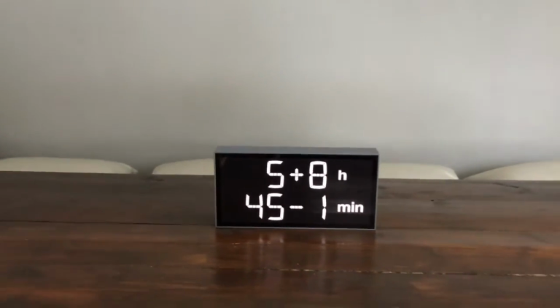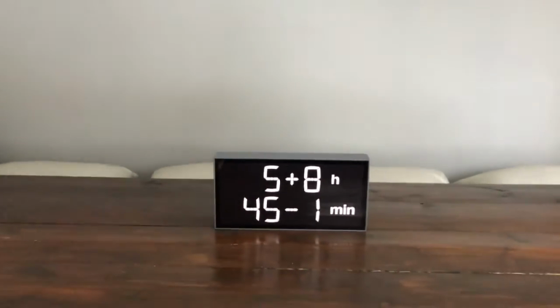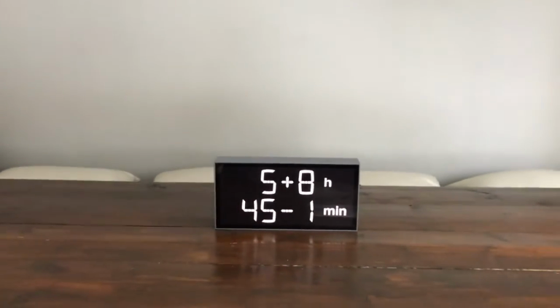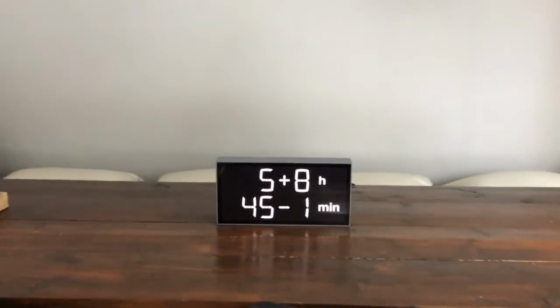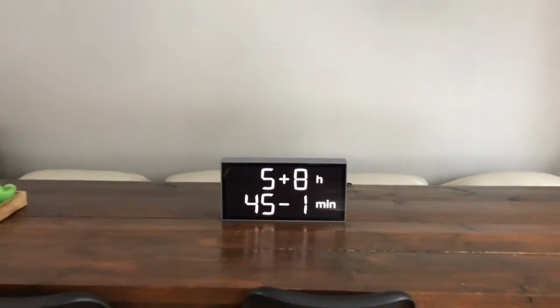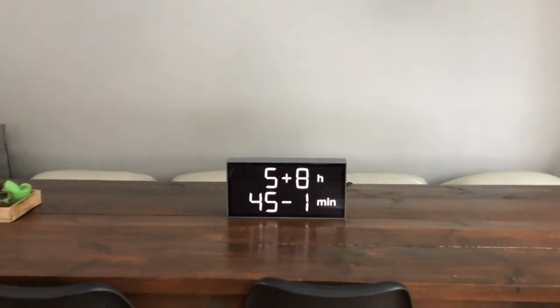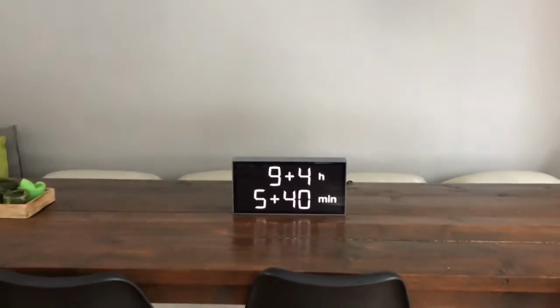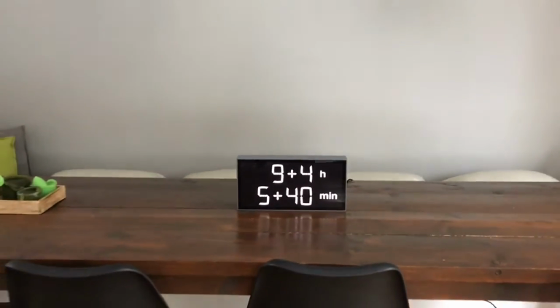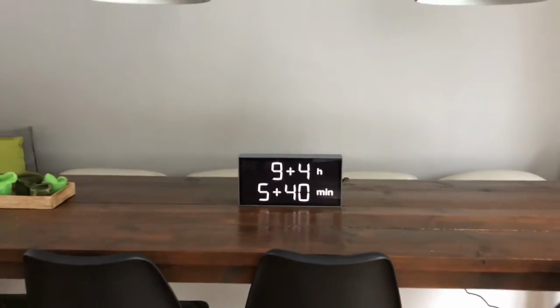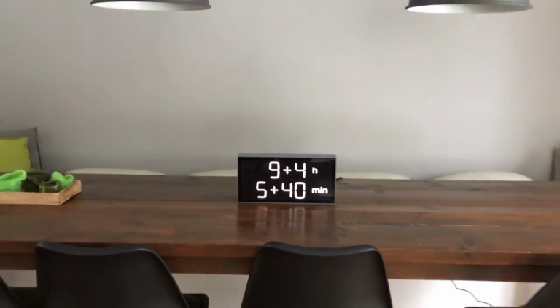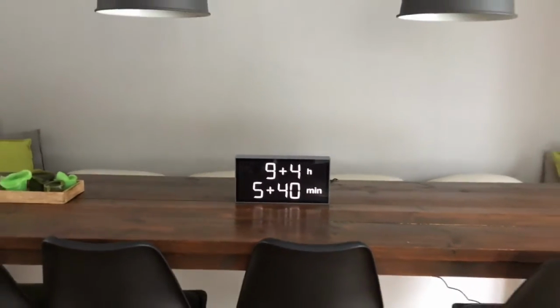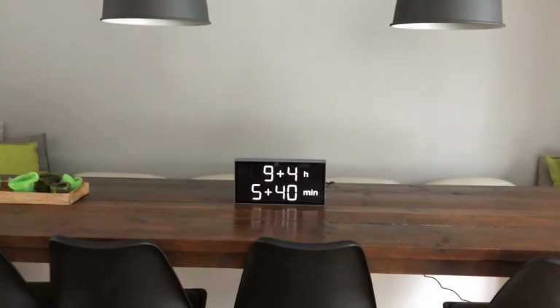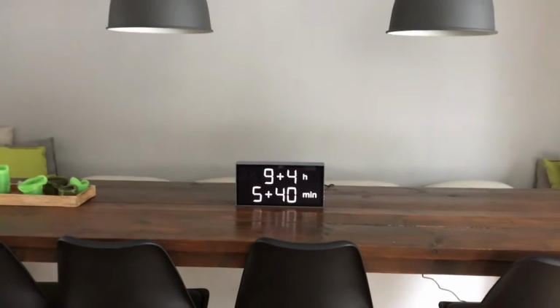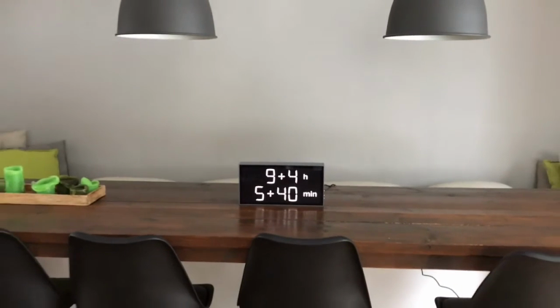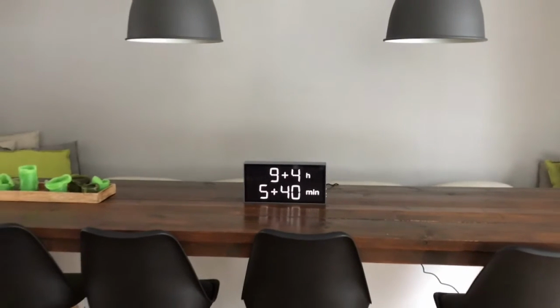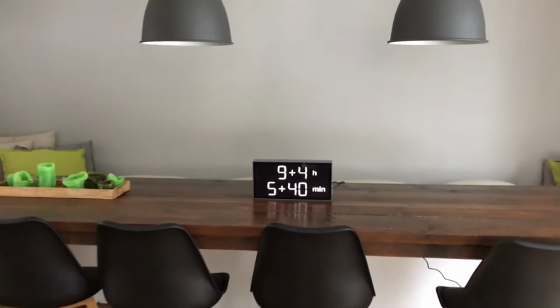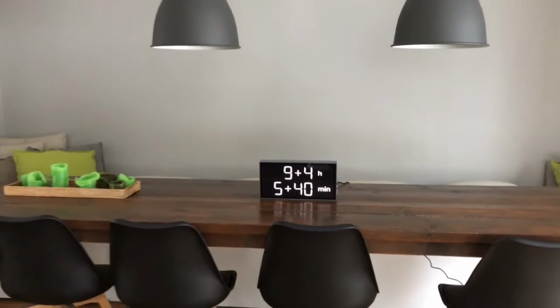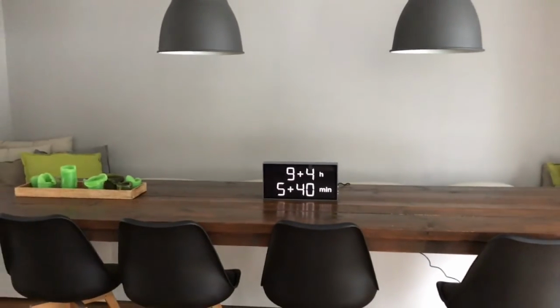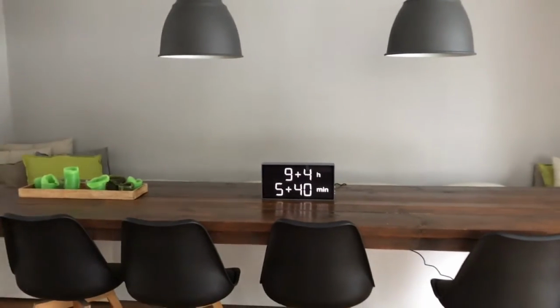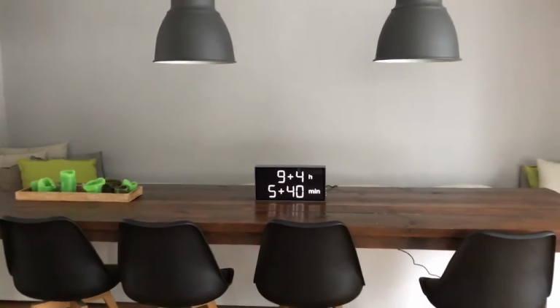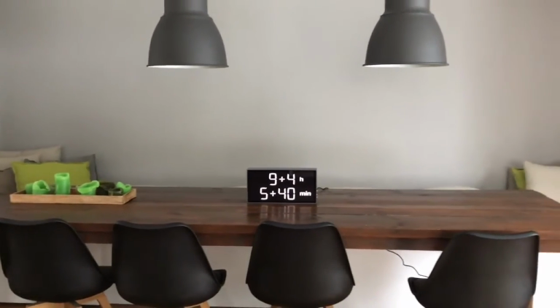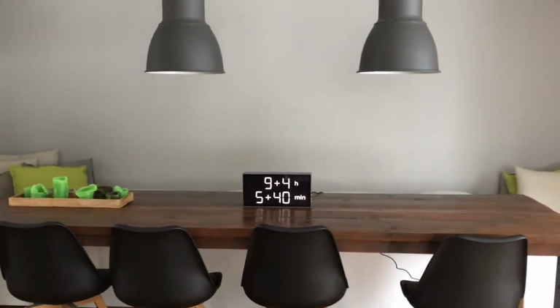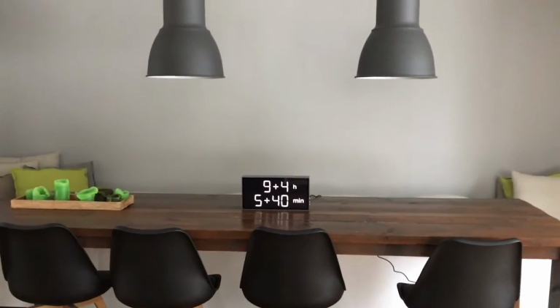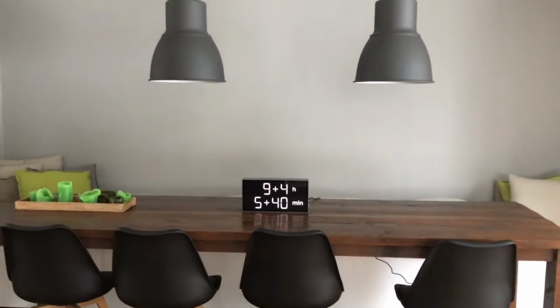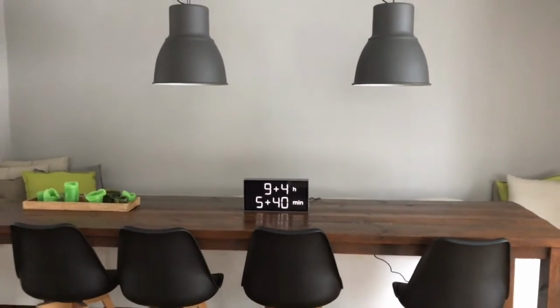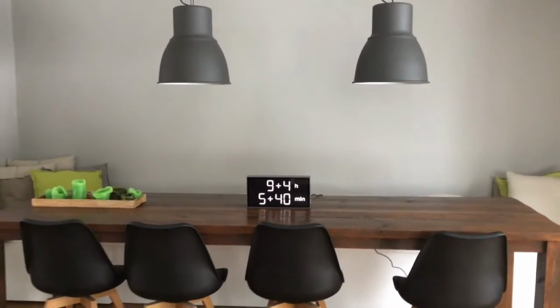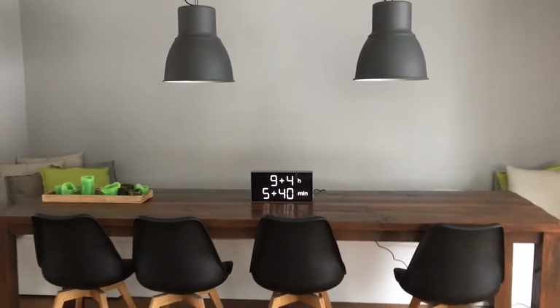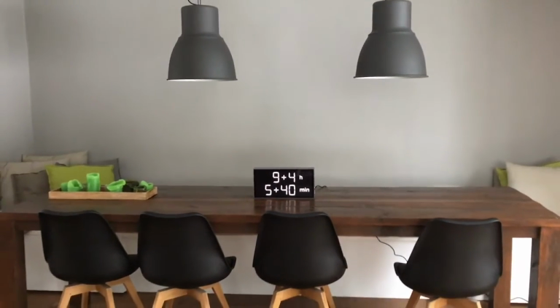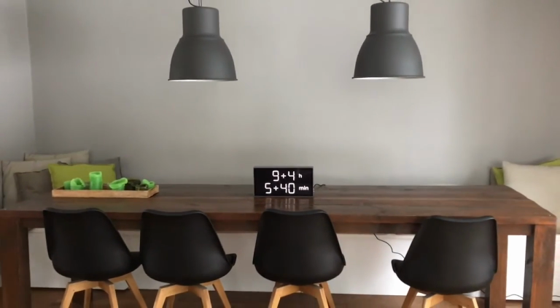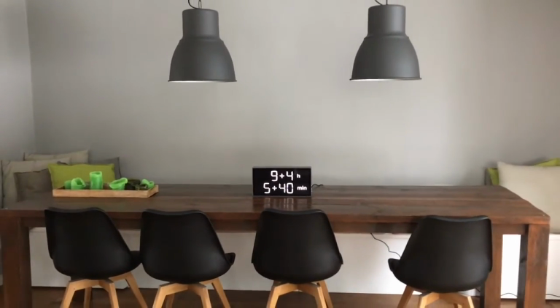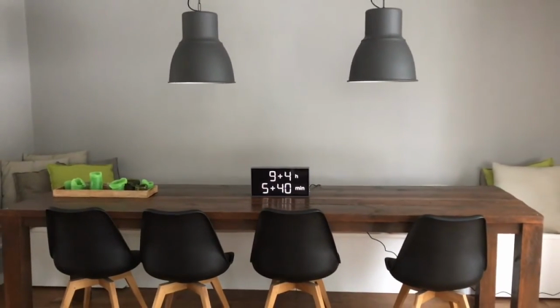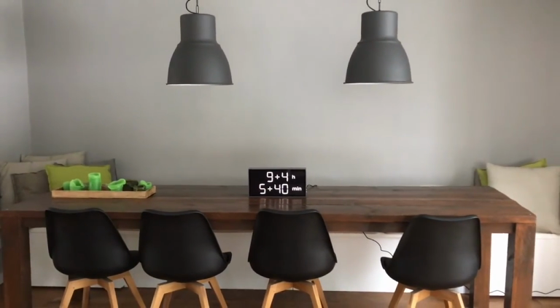Here you see how wonderful the new Albert Clock fits into our living room.